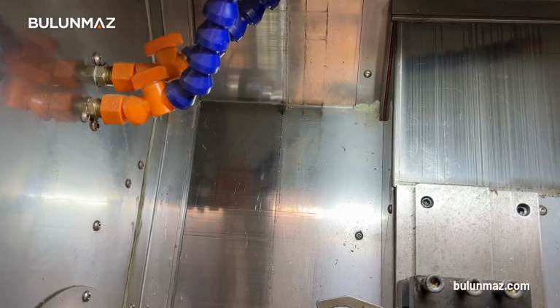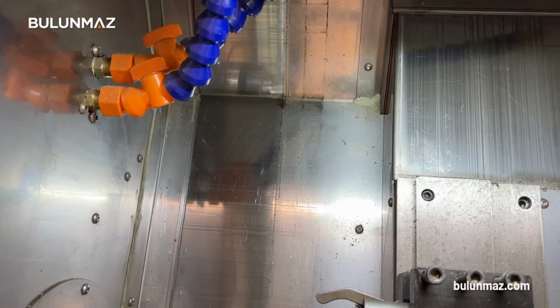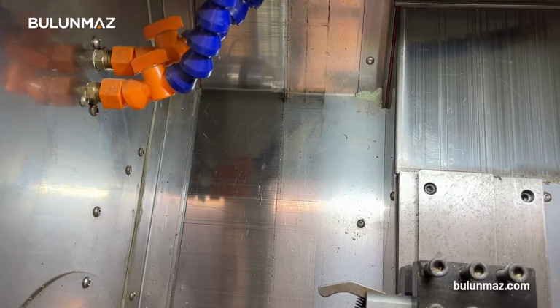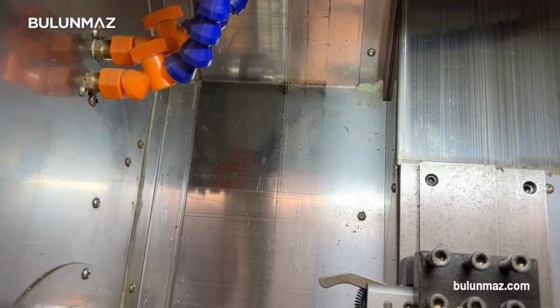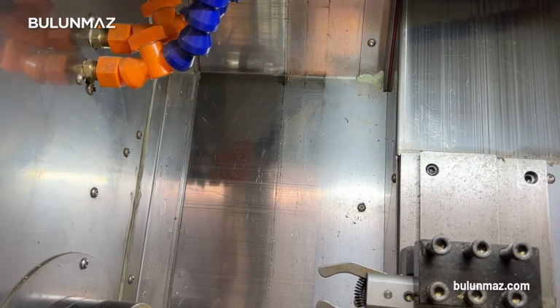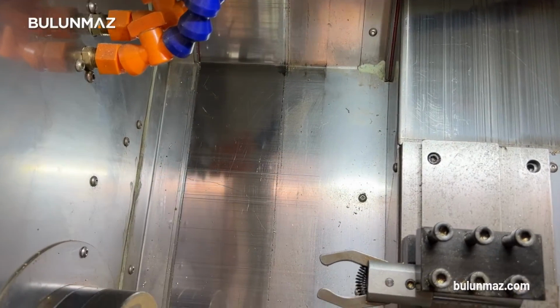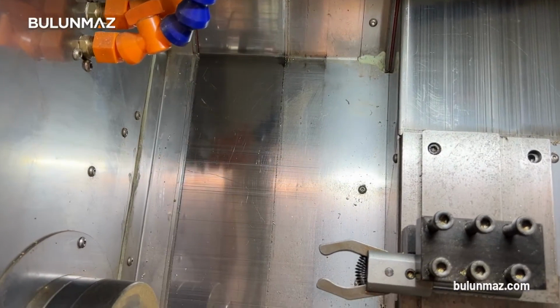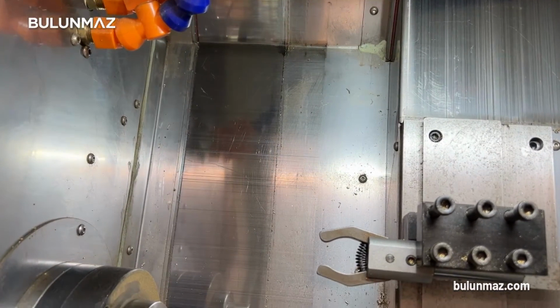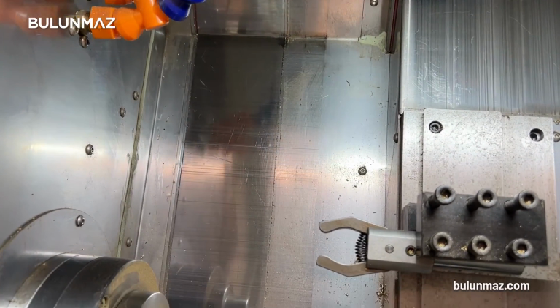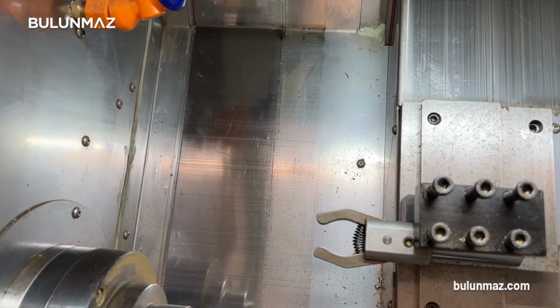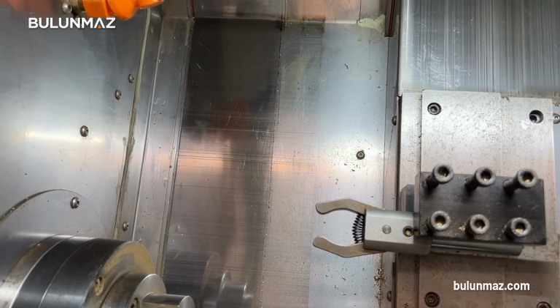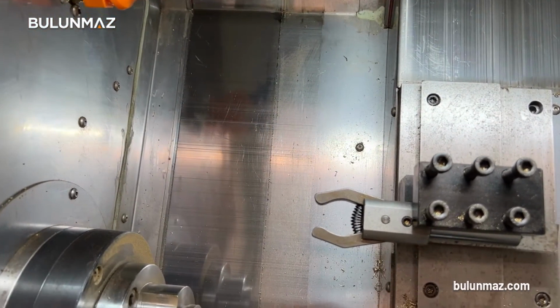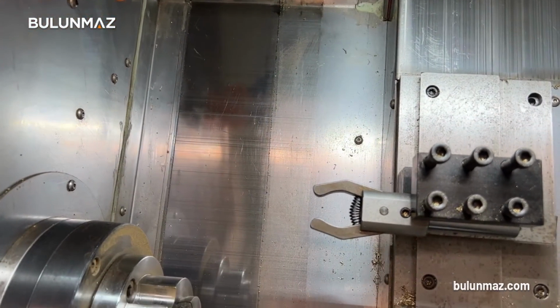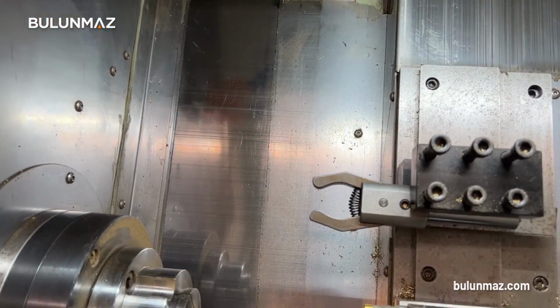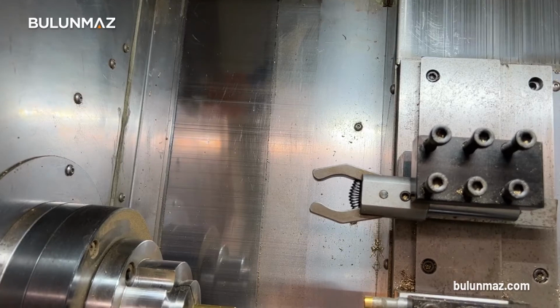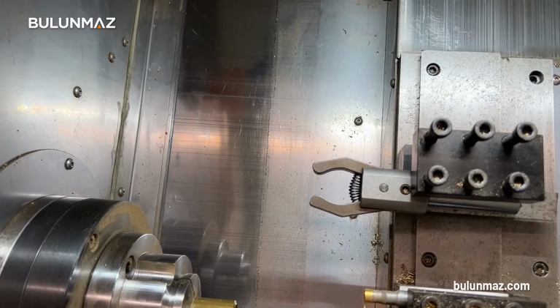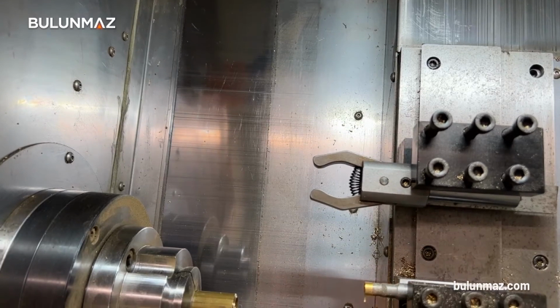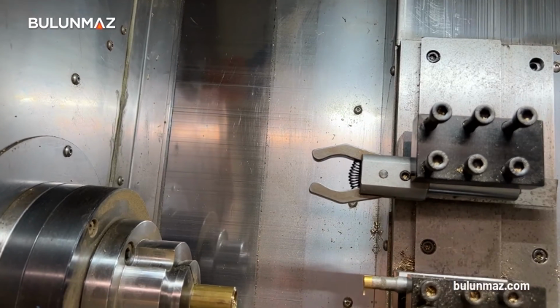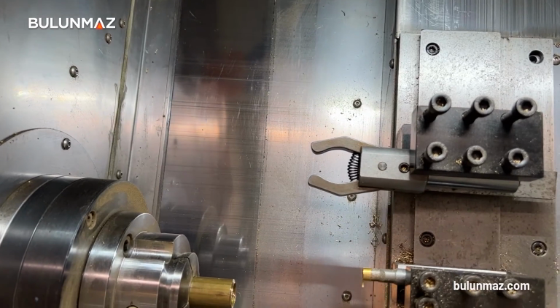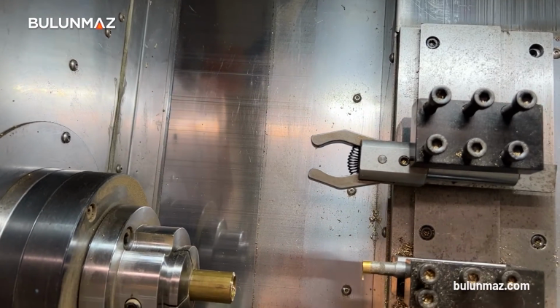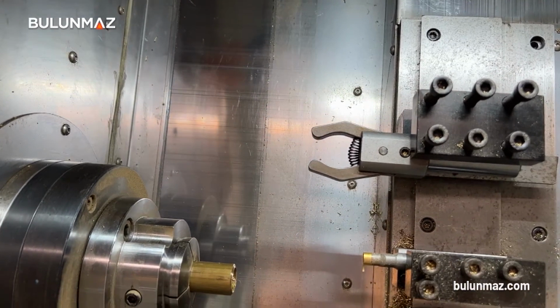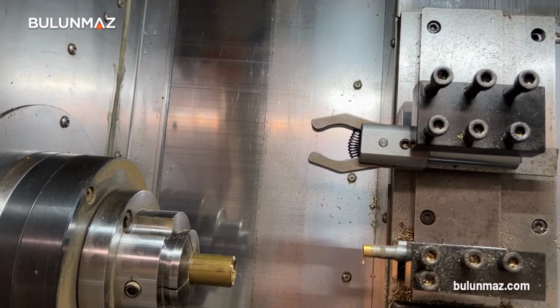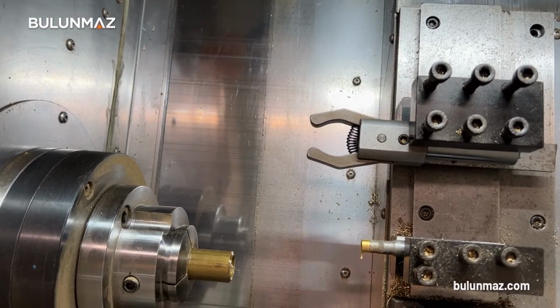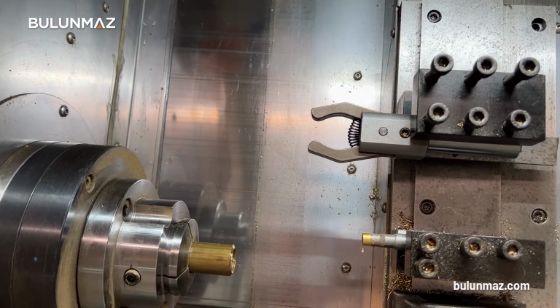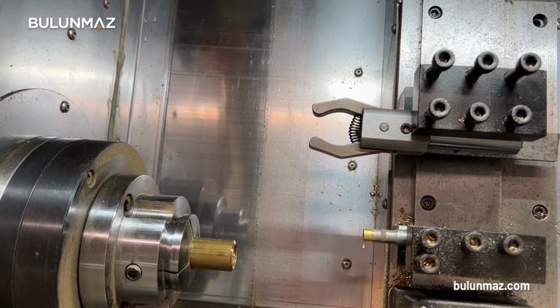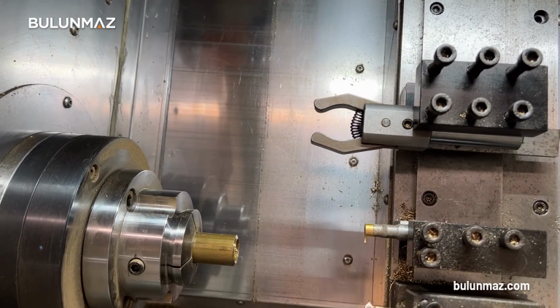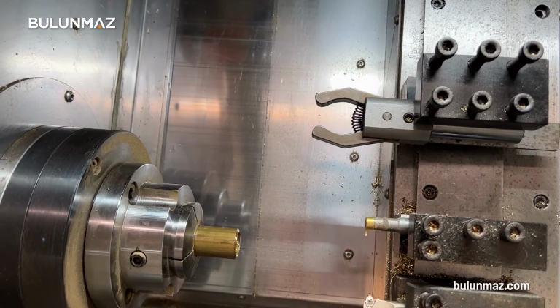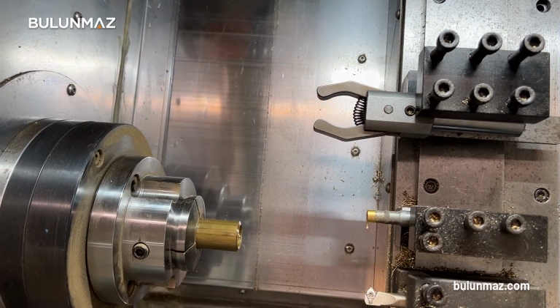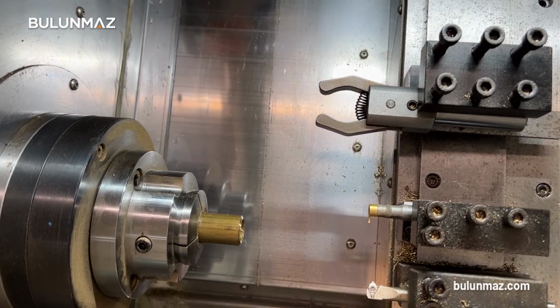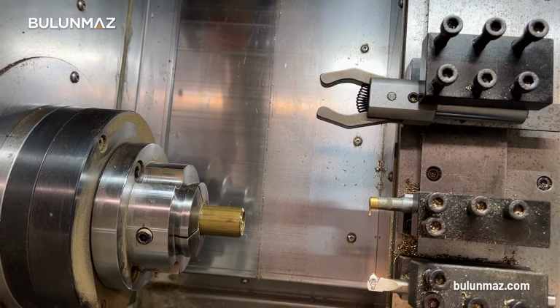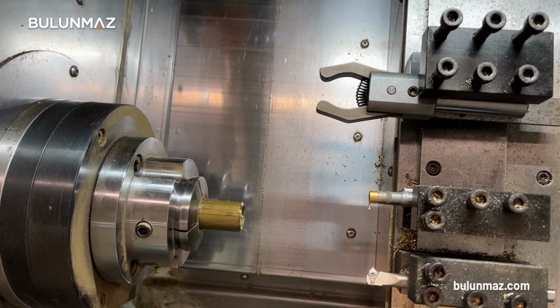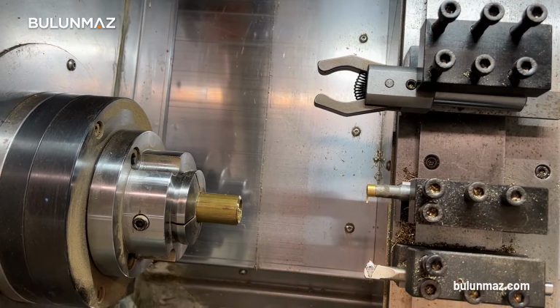After the tube is set well, you just need to adjust the tooling and you can start the operation.